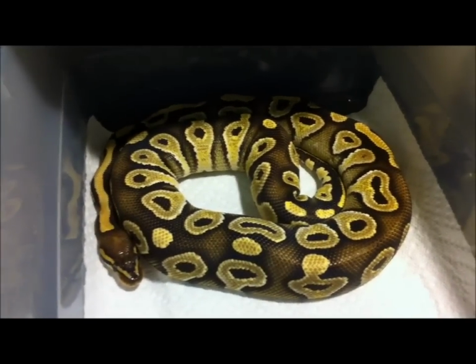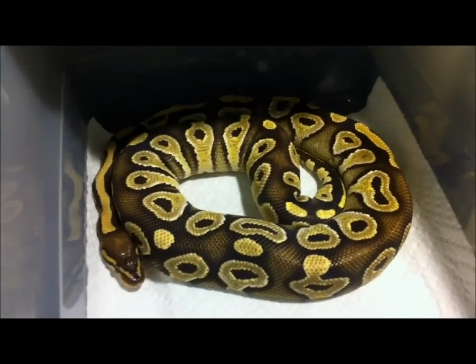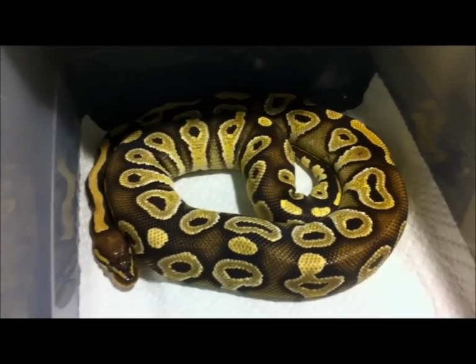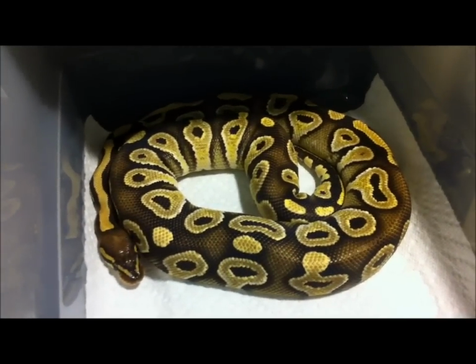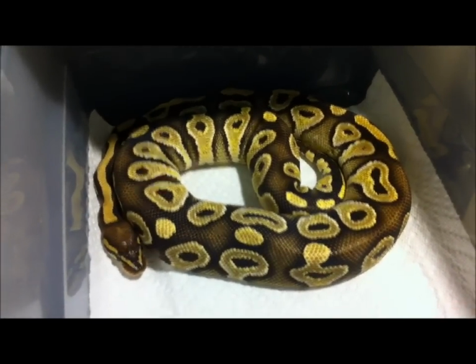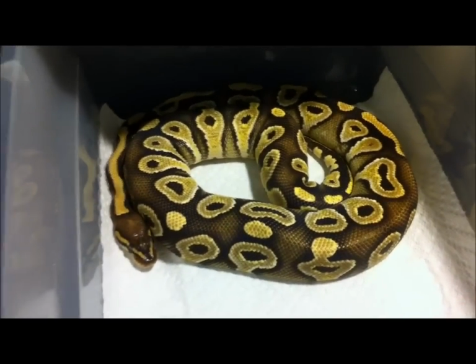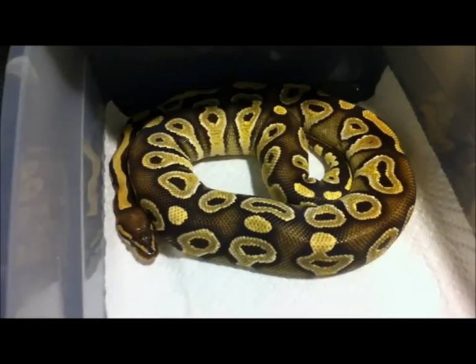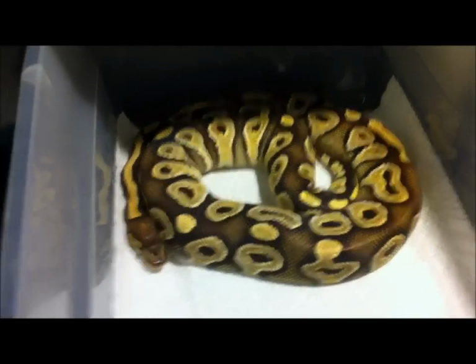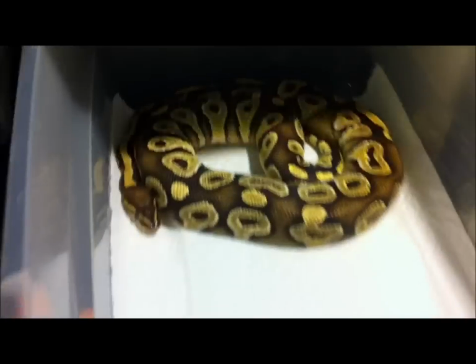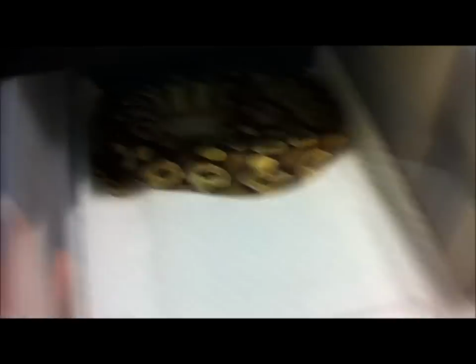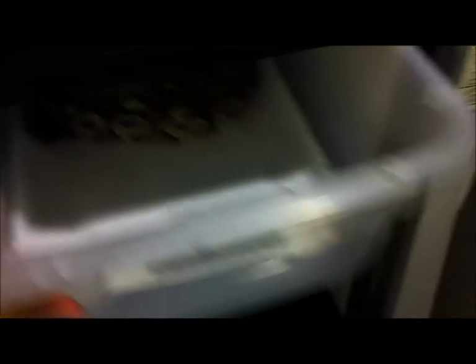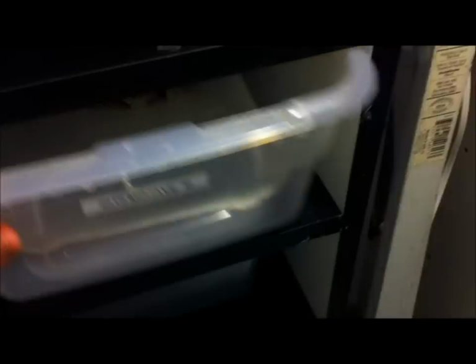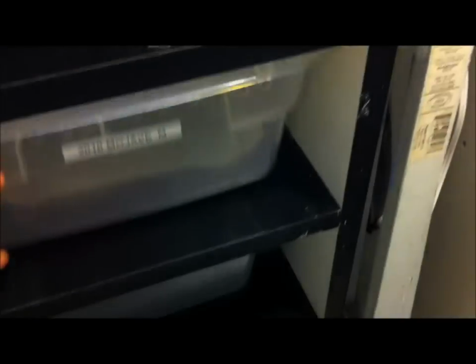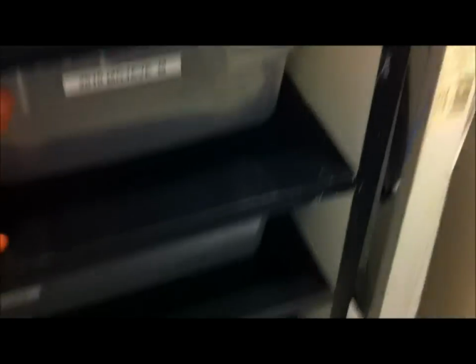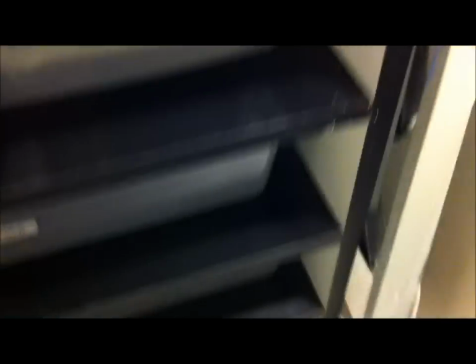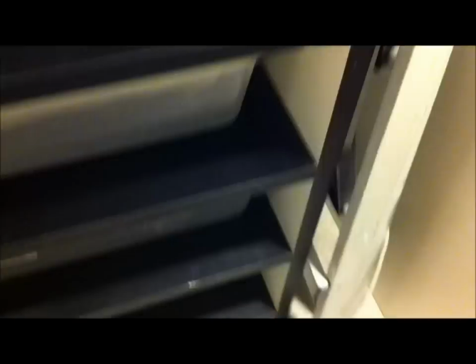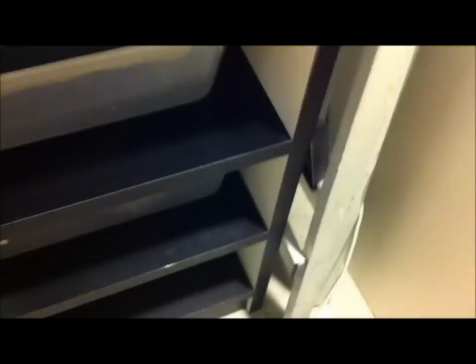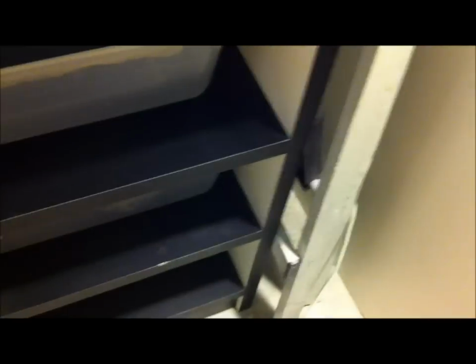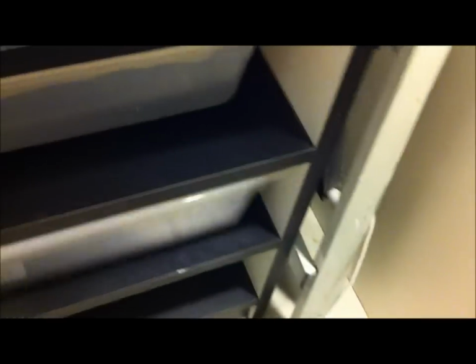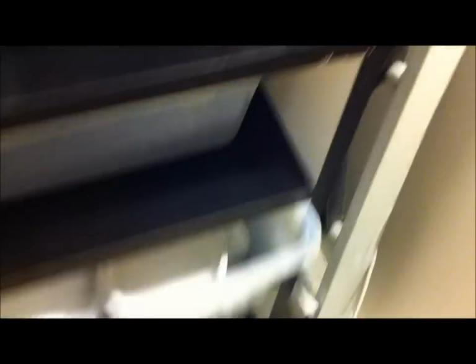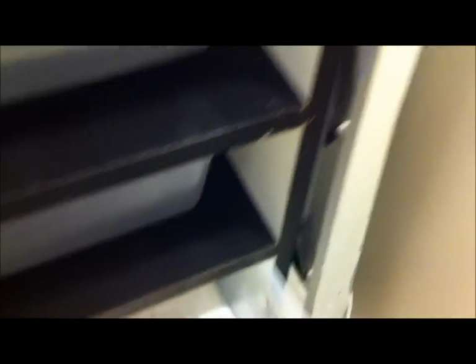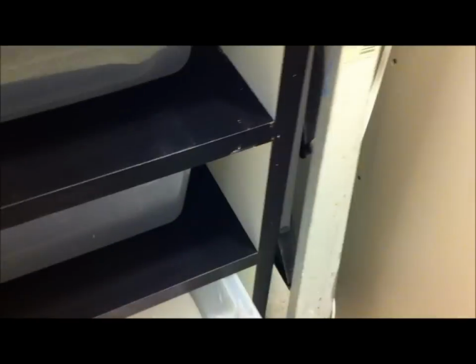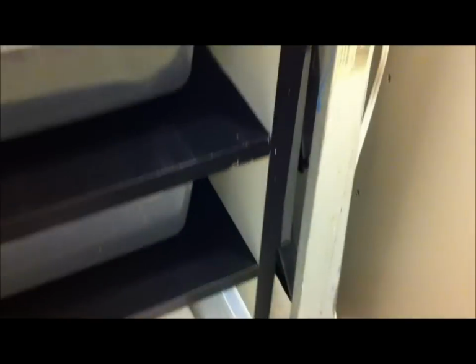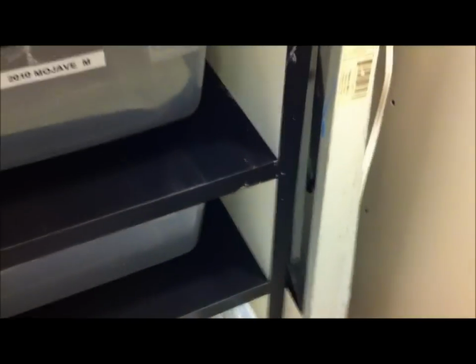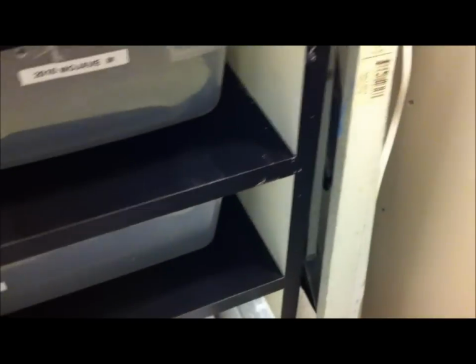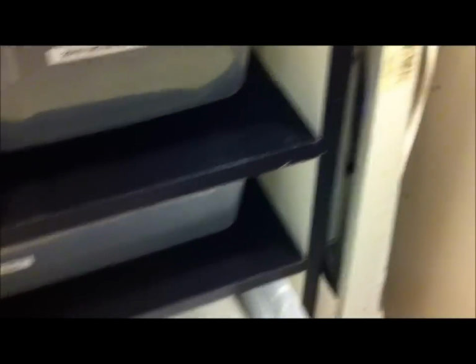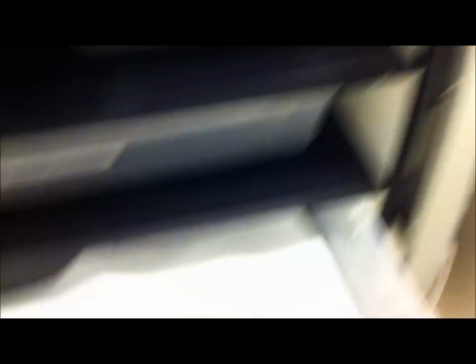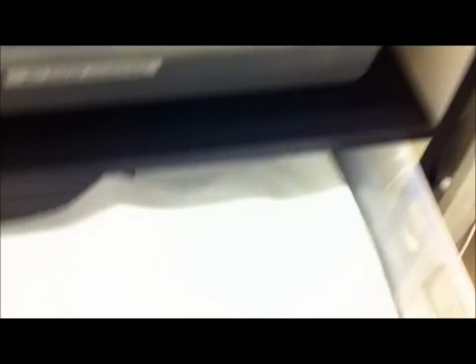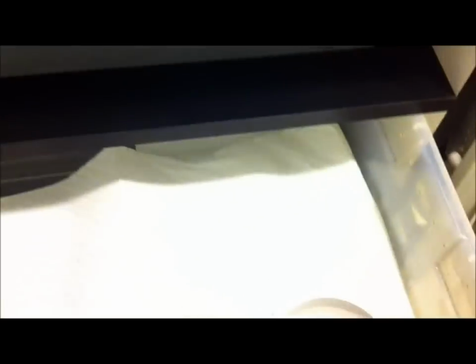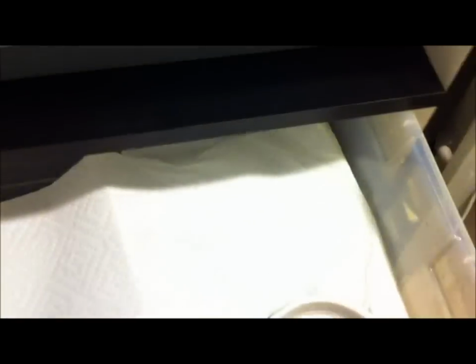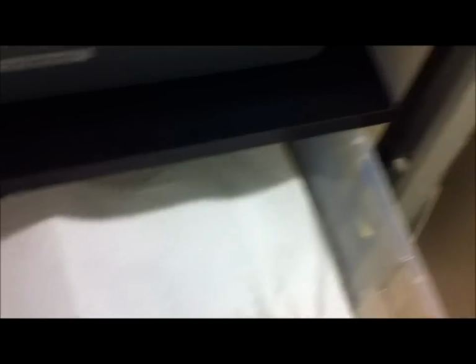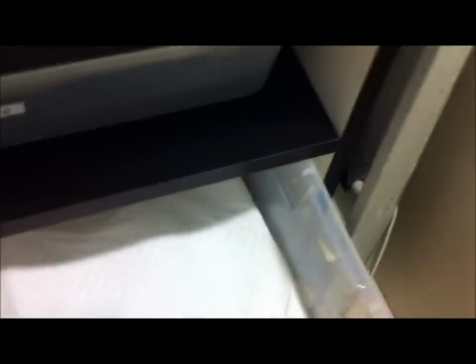Unlike this guy right here — this is my Mojave and he's just insane. He's gonna be breeding for me this year.